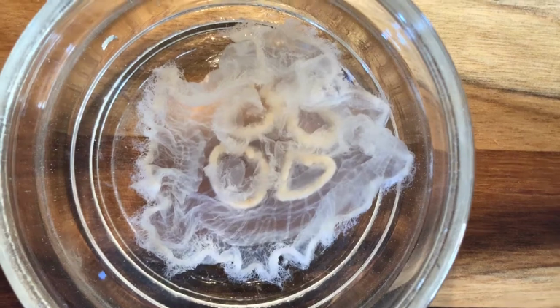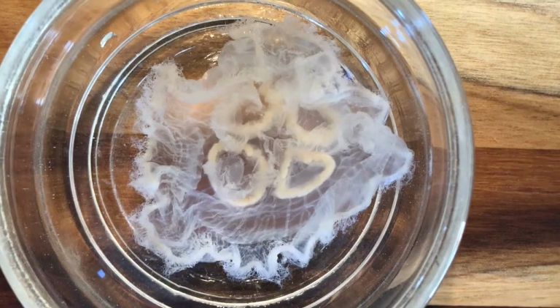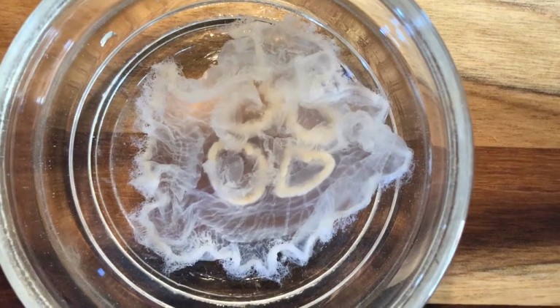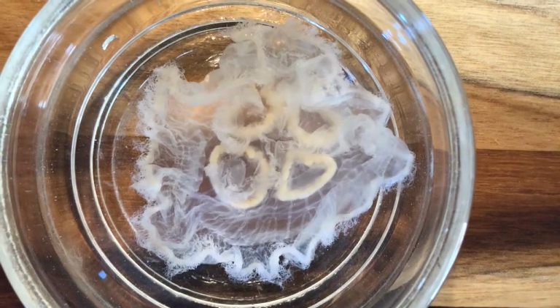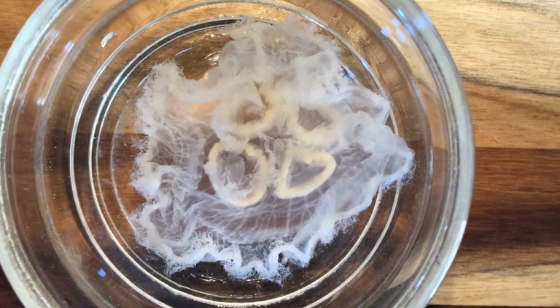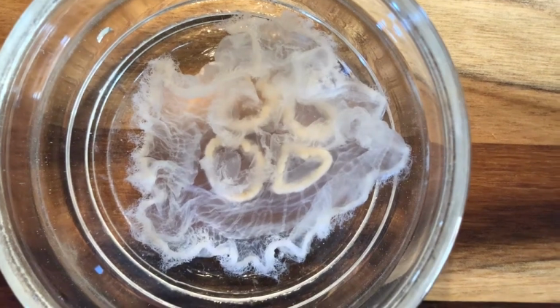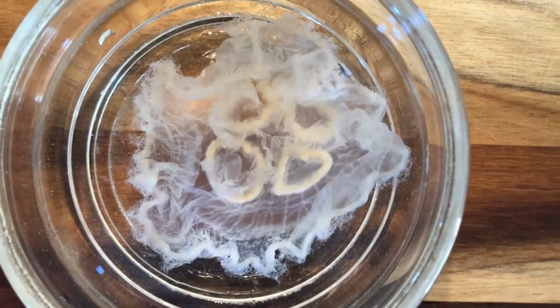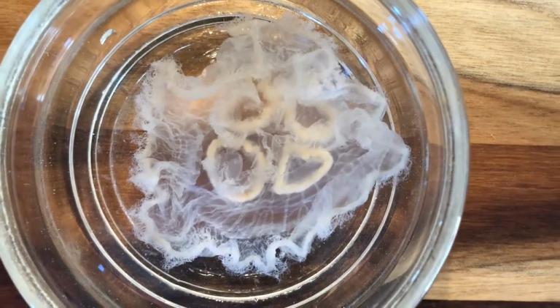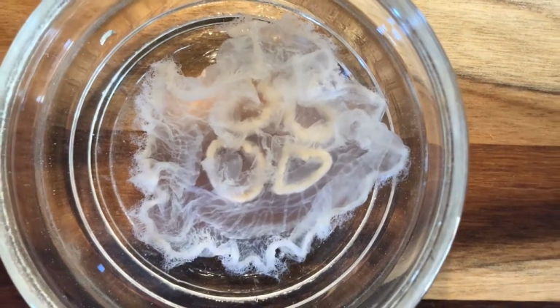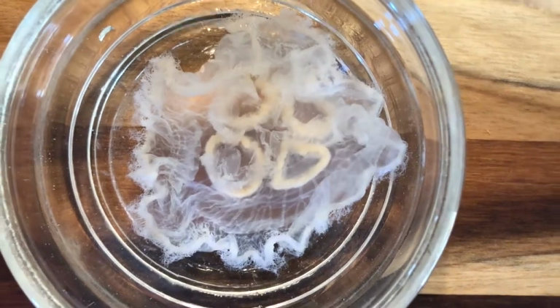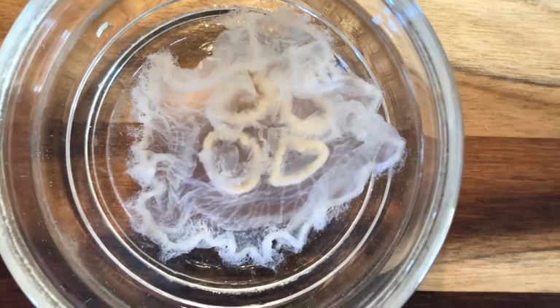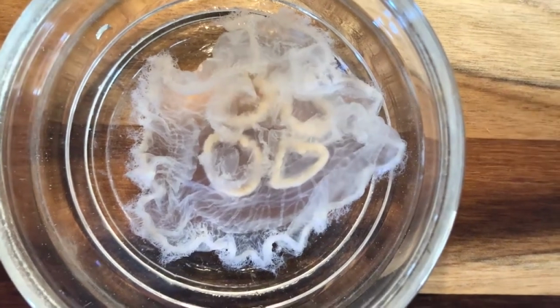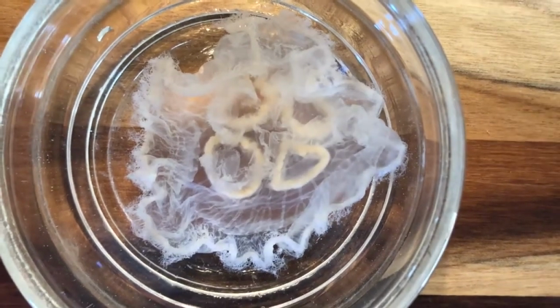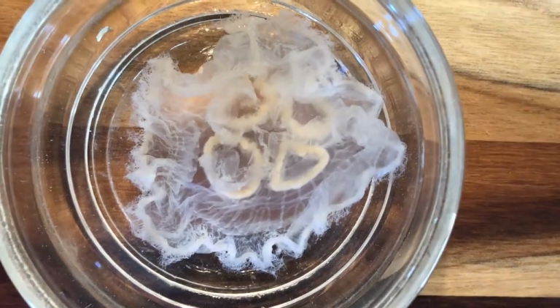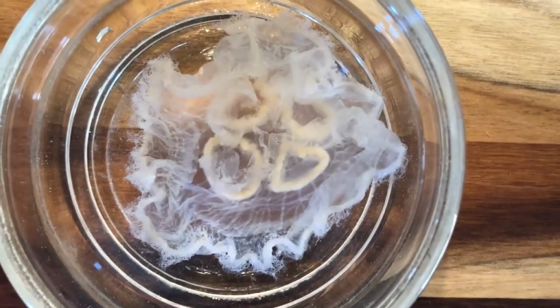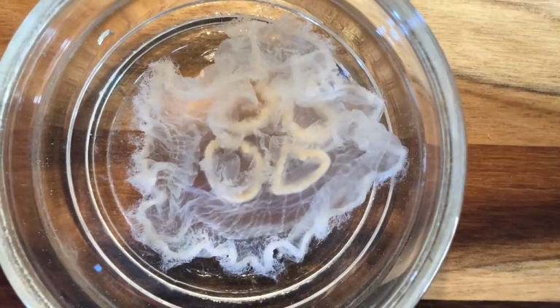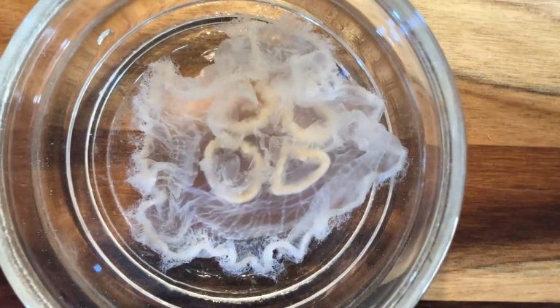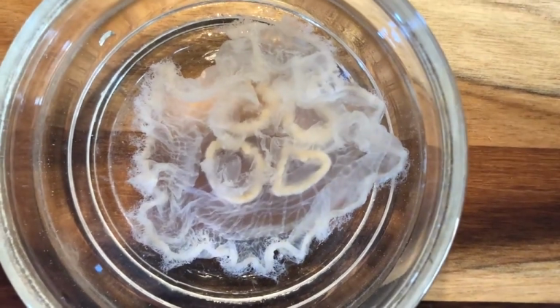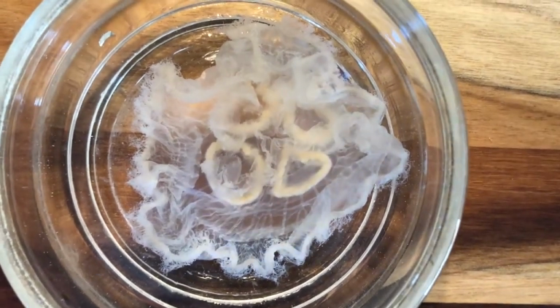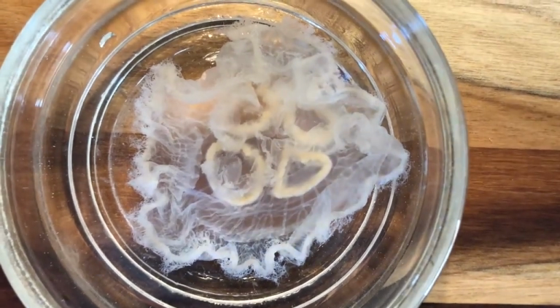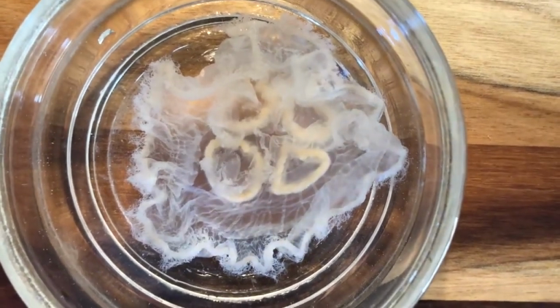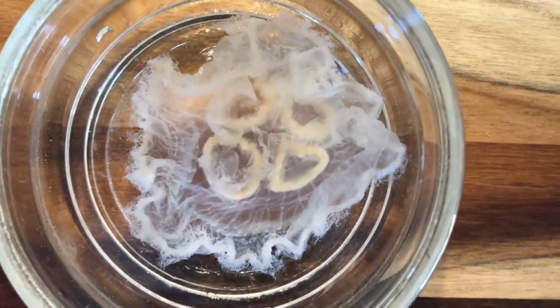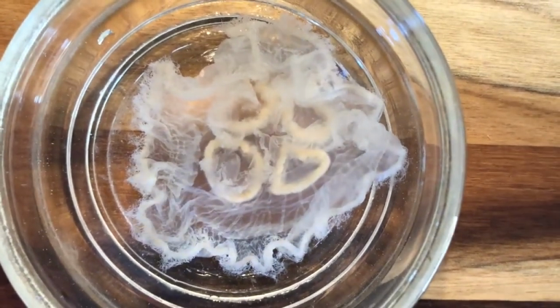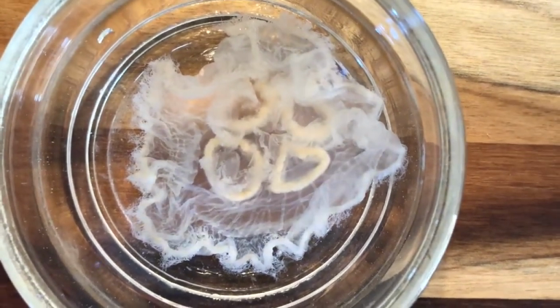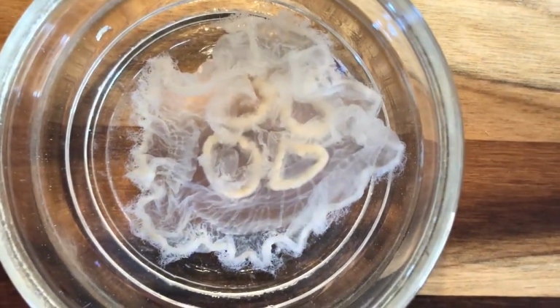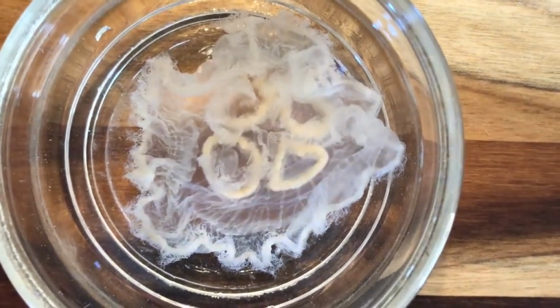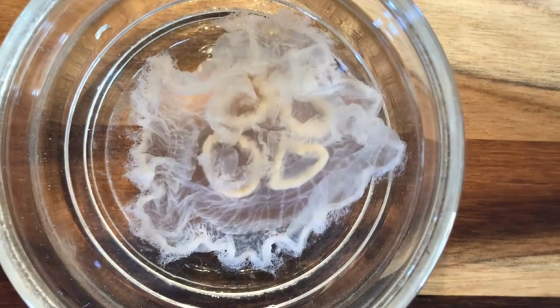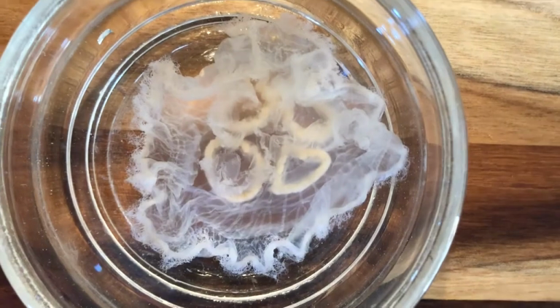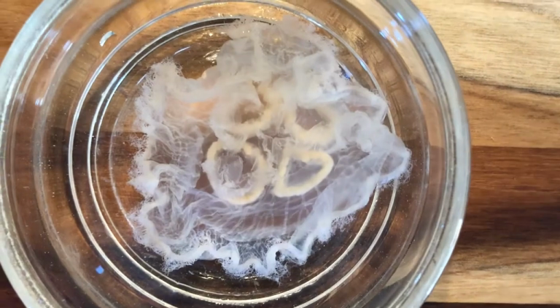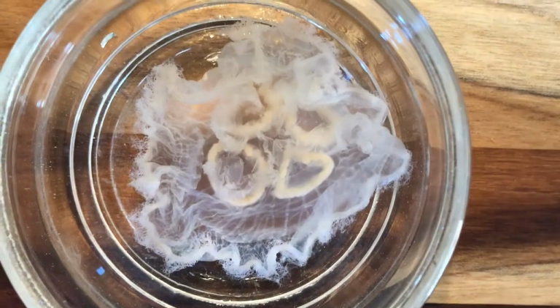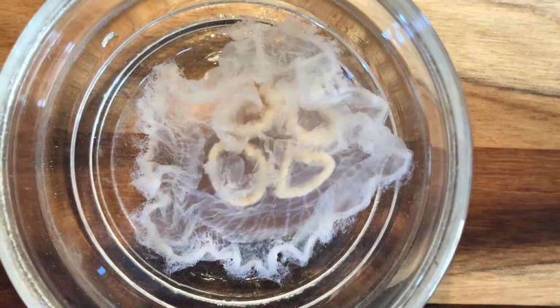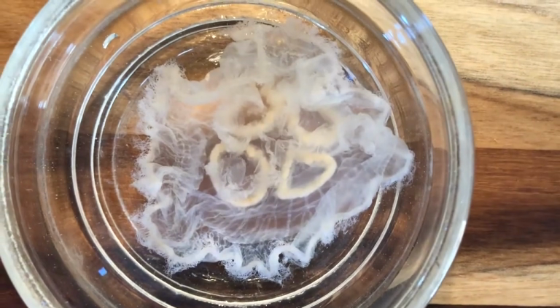This is the dissection of the Aurelia aurita jellyfish, also known as the moon jelly.